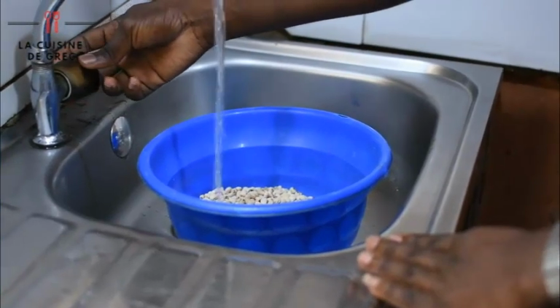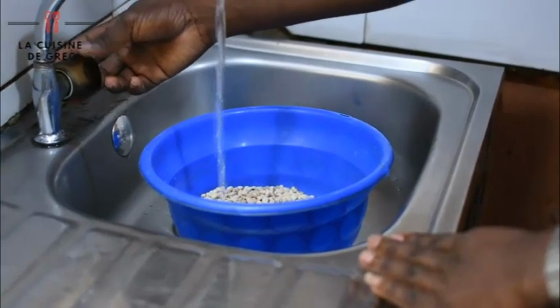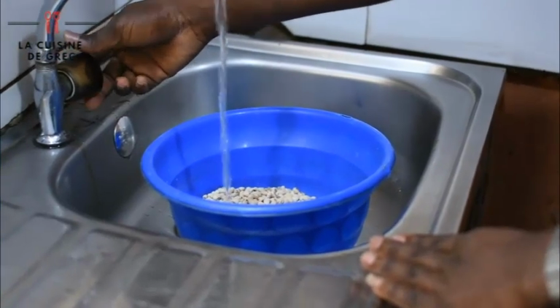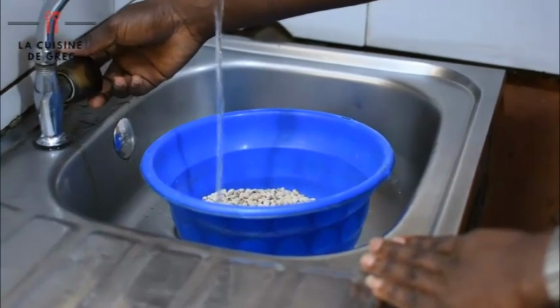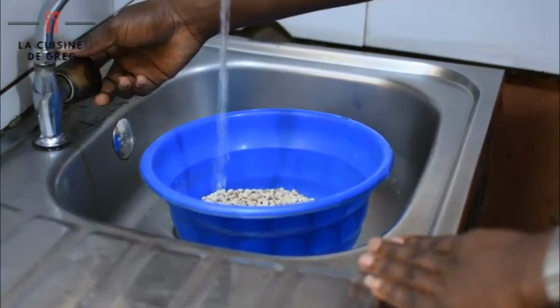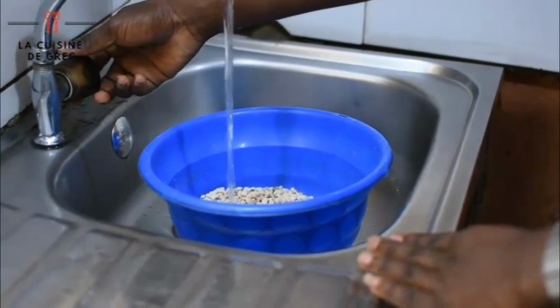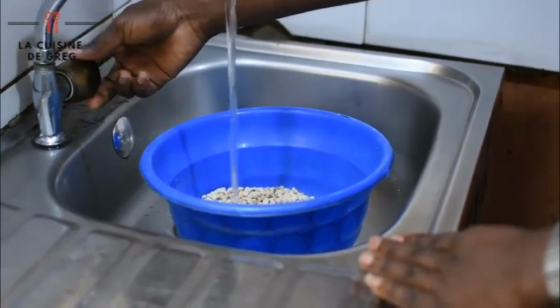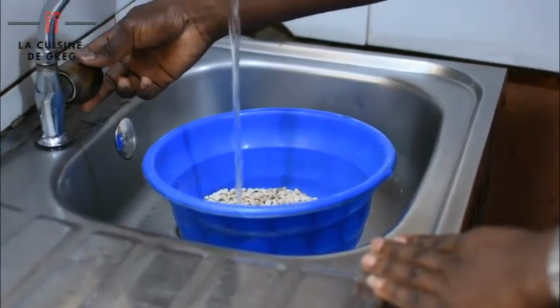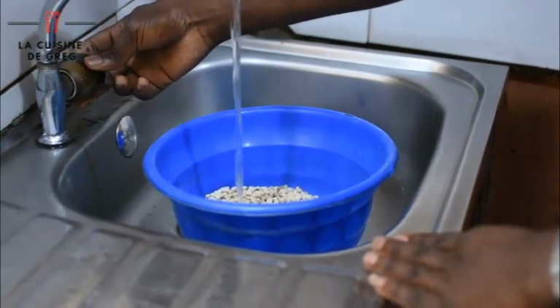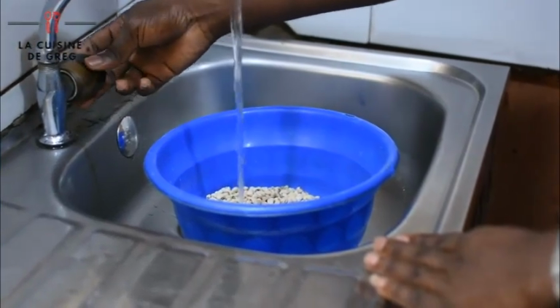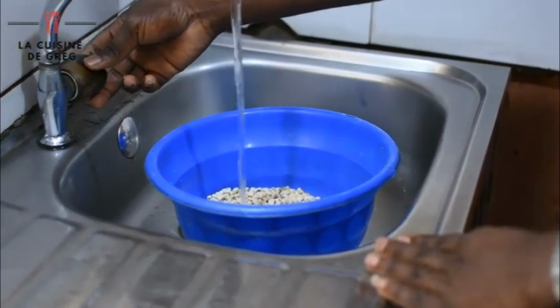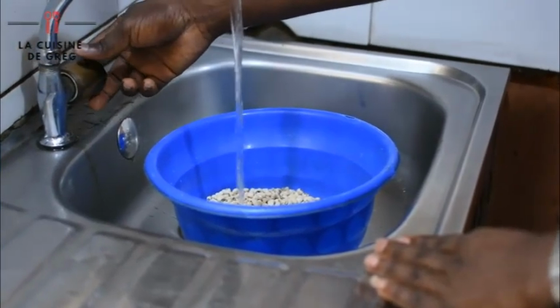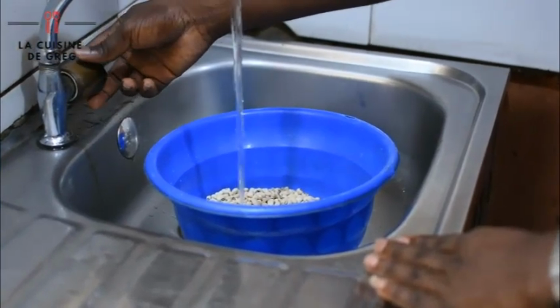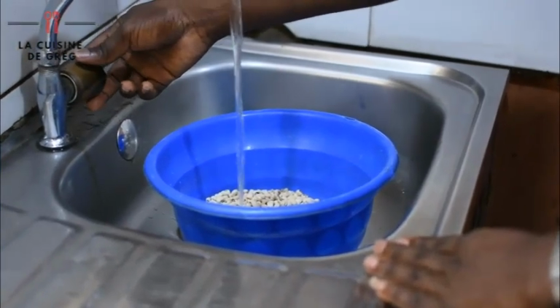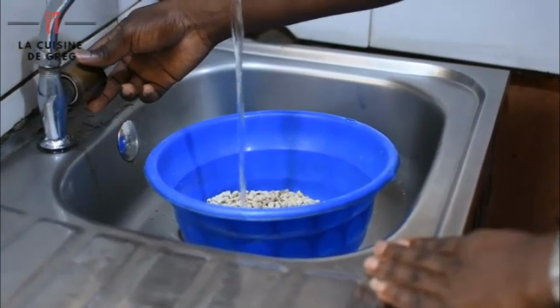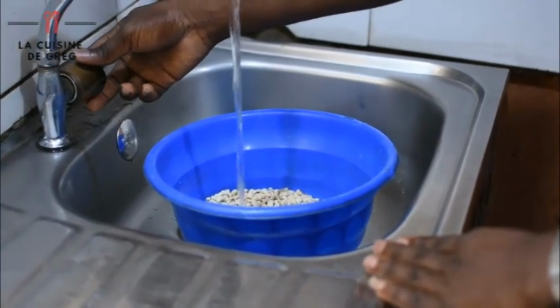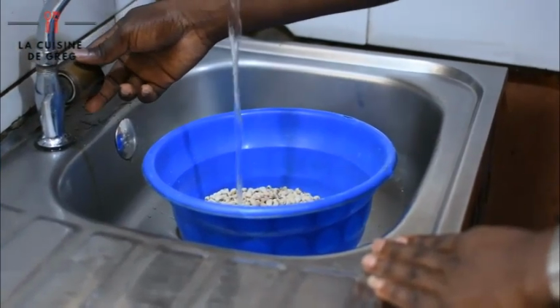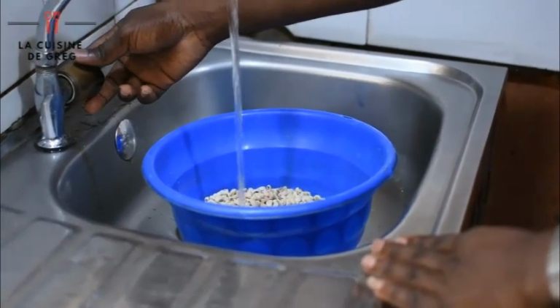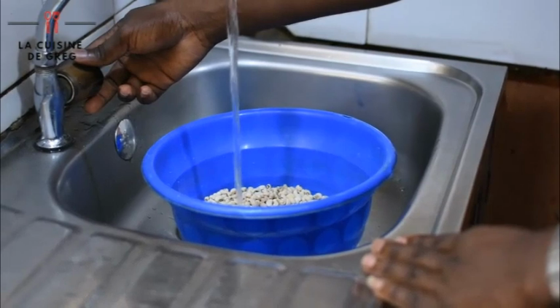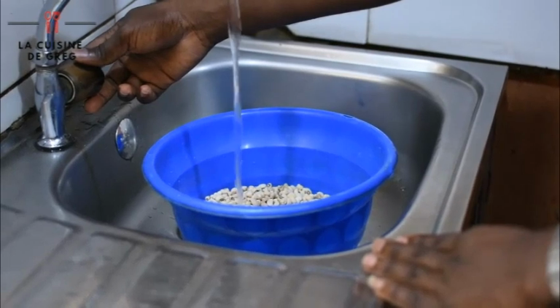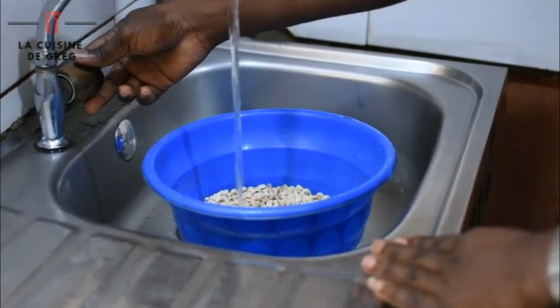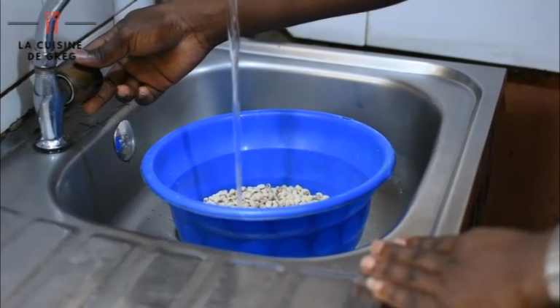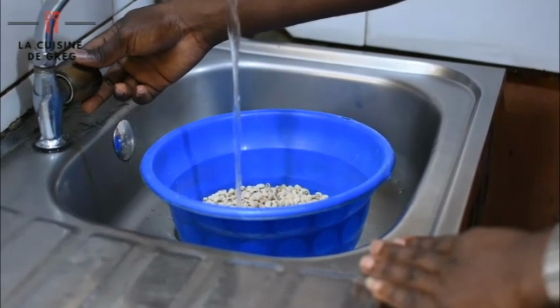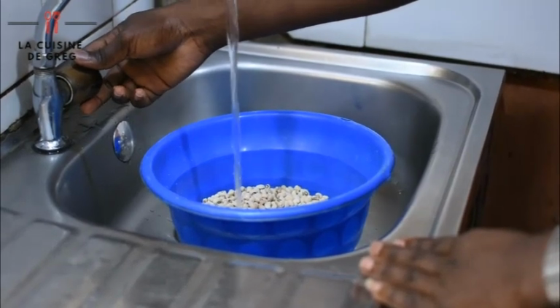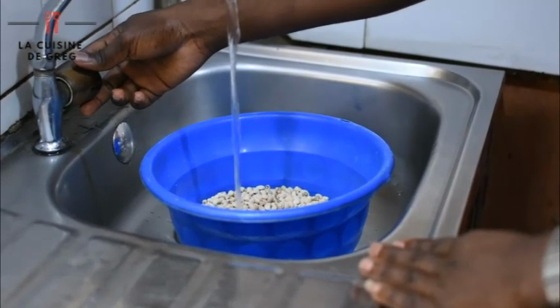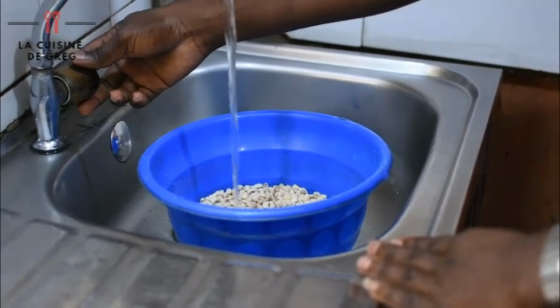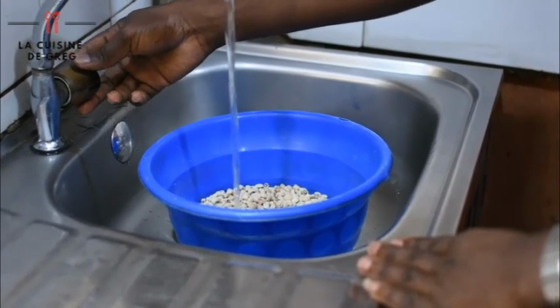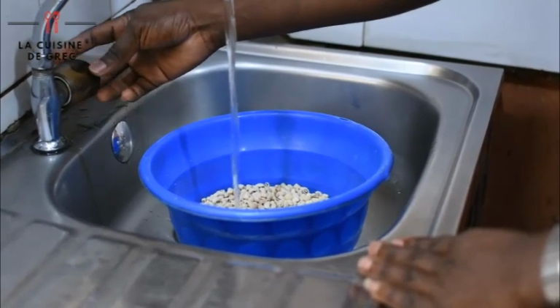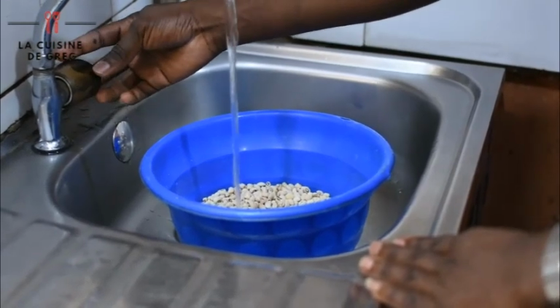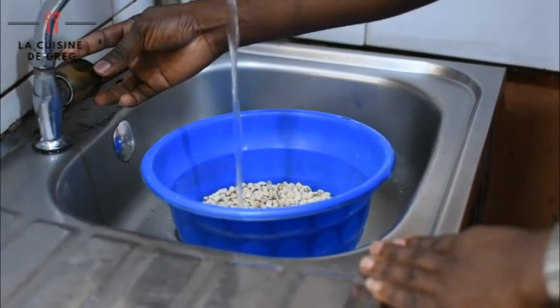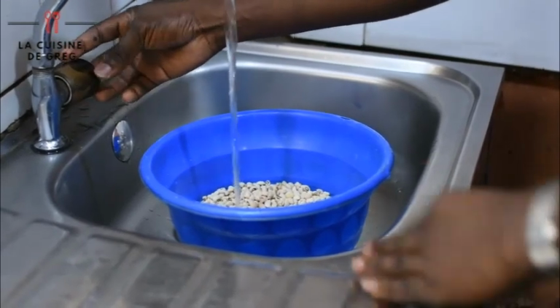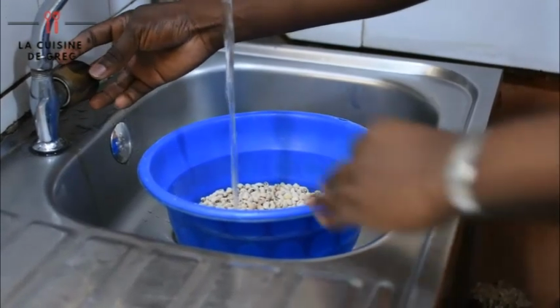Soak your beans for 10 minutes, or you can soak it for 5 minutes, so it enables the skin to get softer and makes it easier to remove.